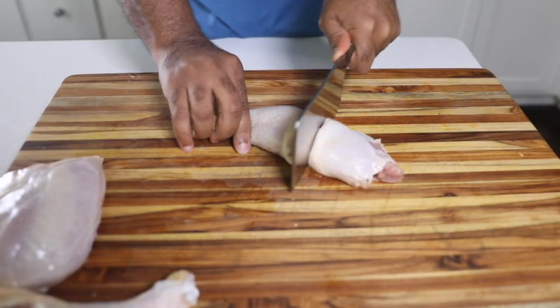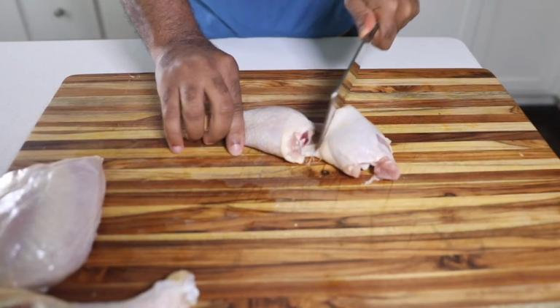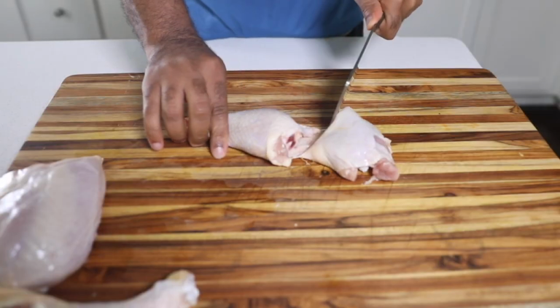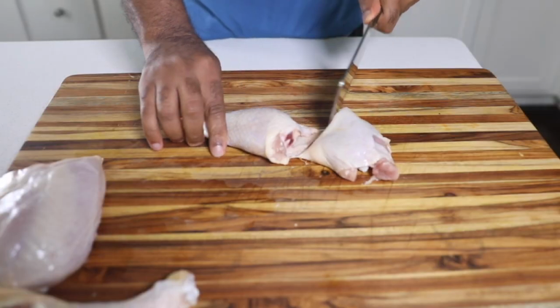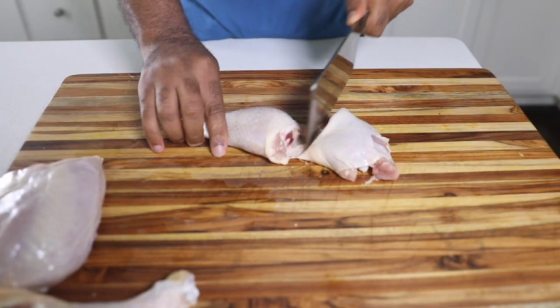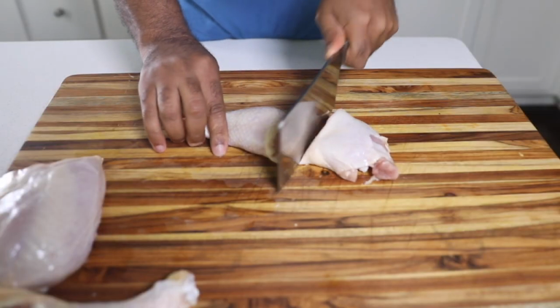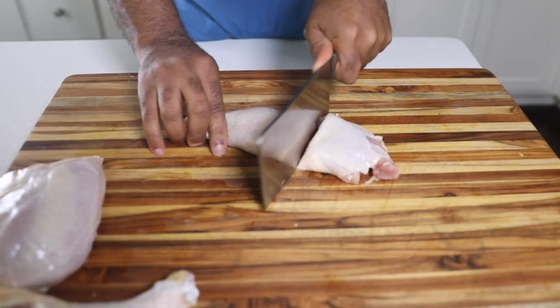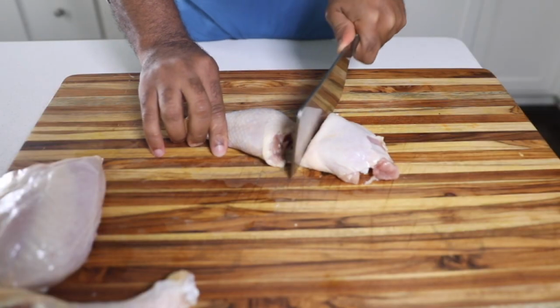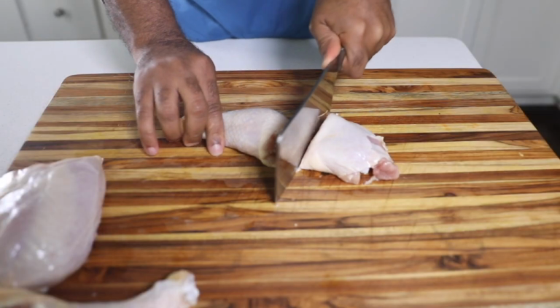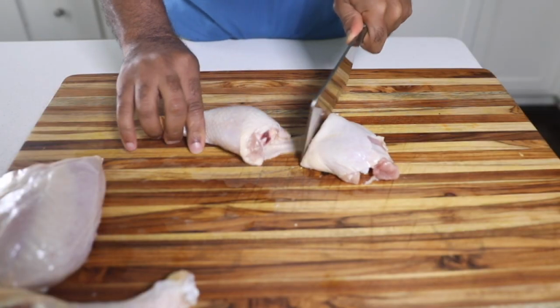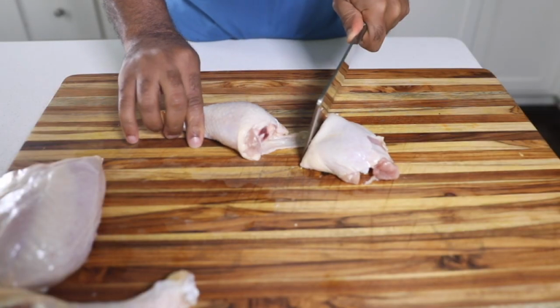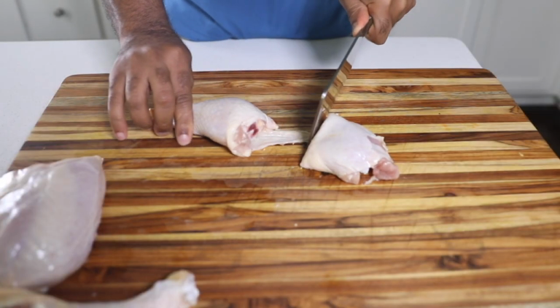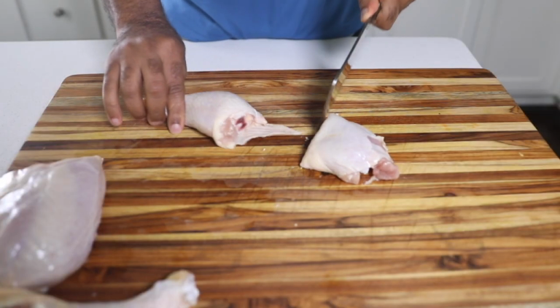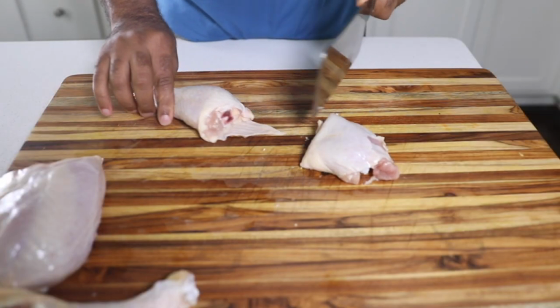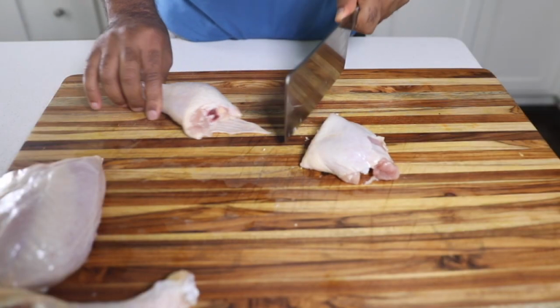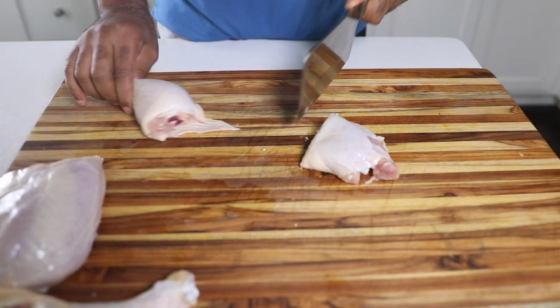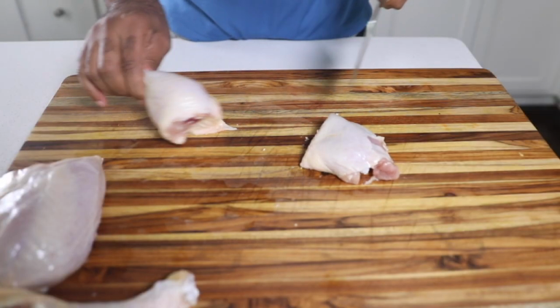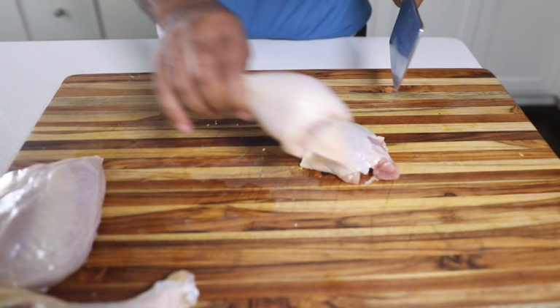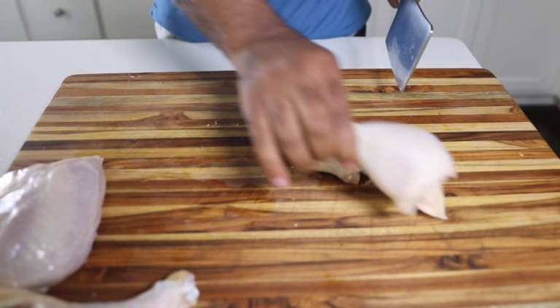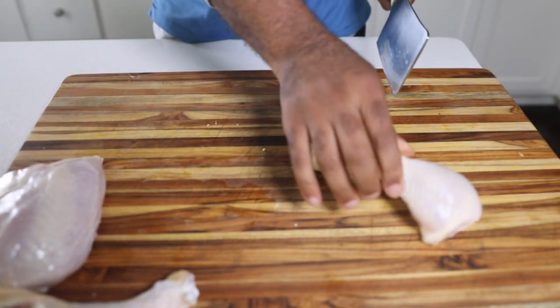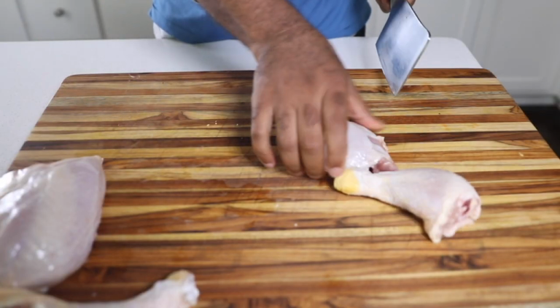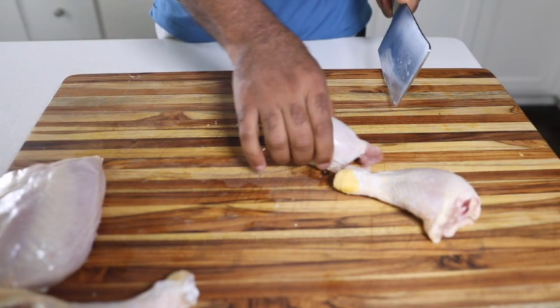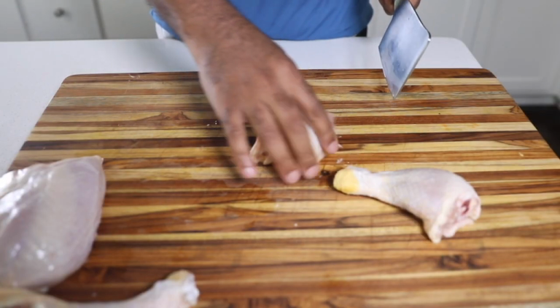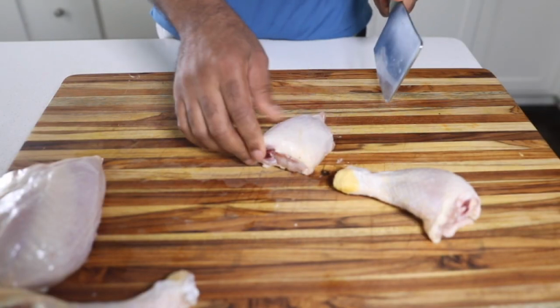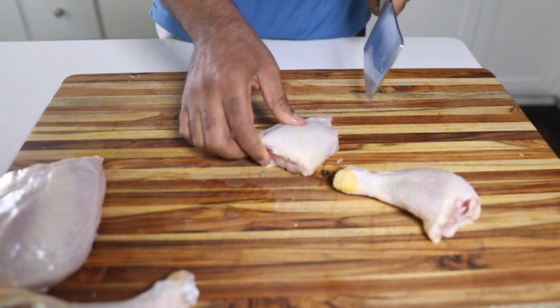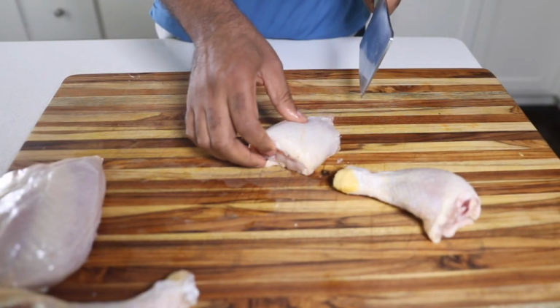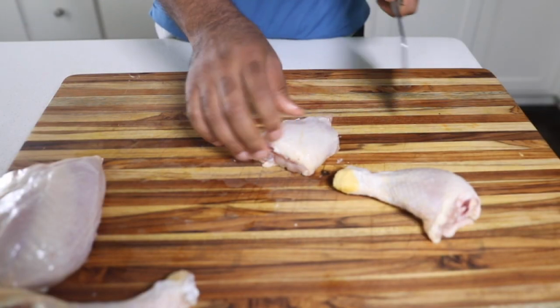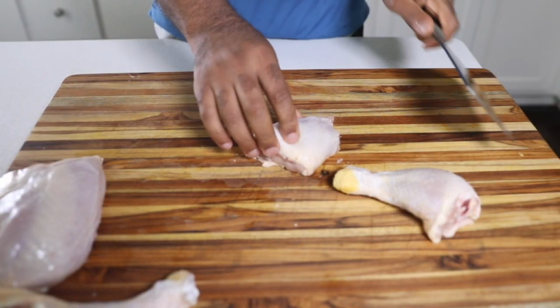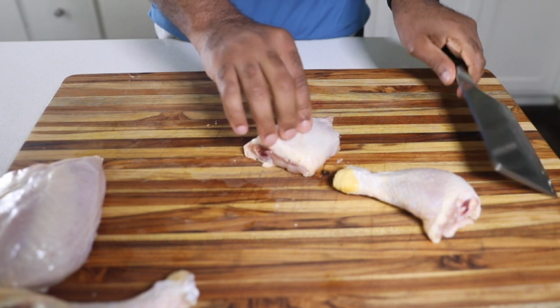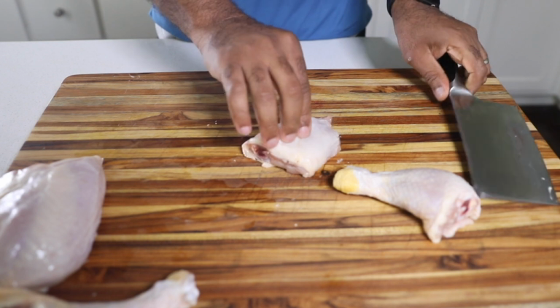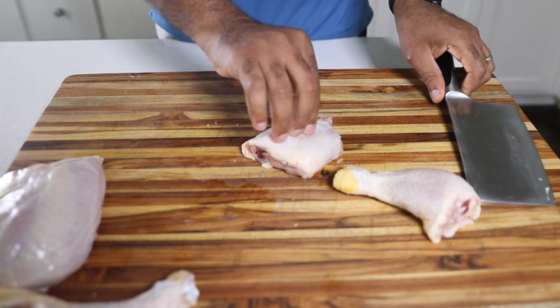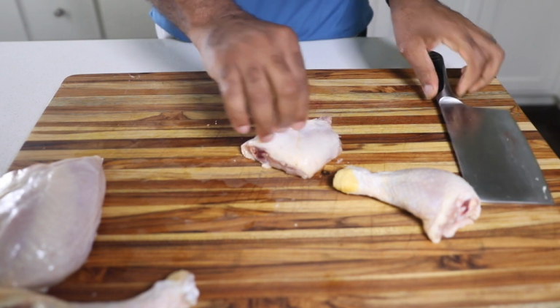We're going to add flavor at every step. For me, that starts with choosing bone-in chicken — there's just more flavor around the bone.